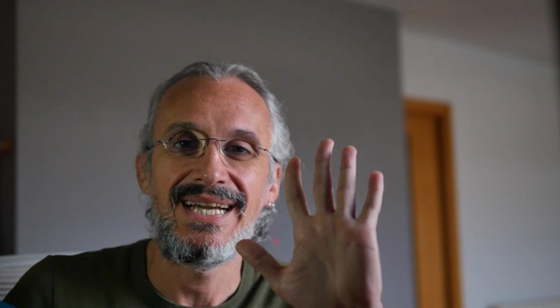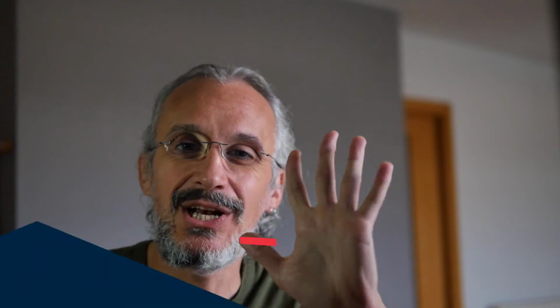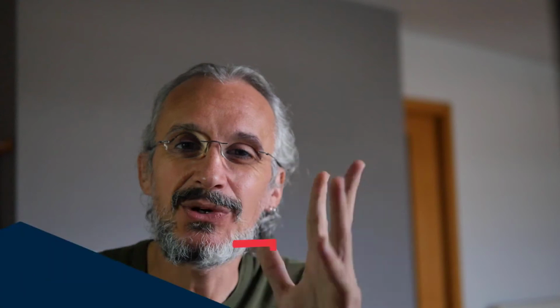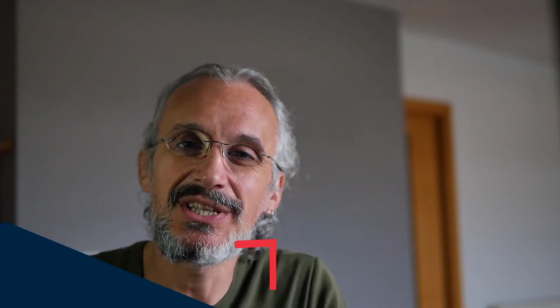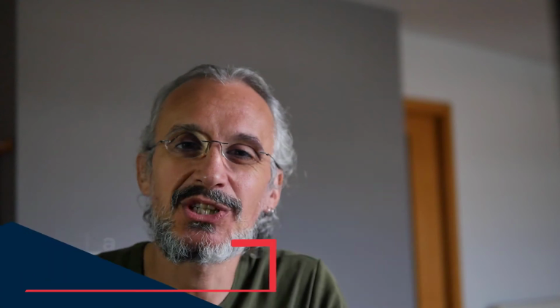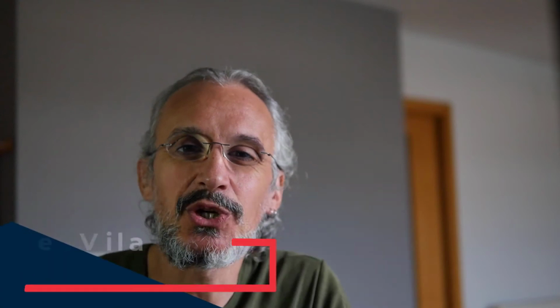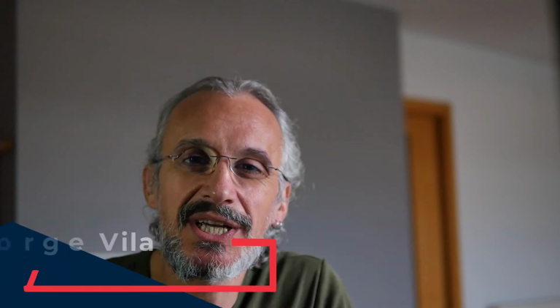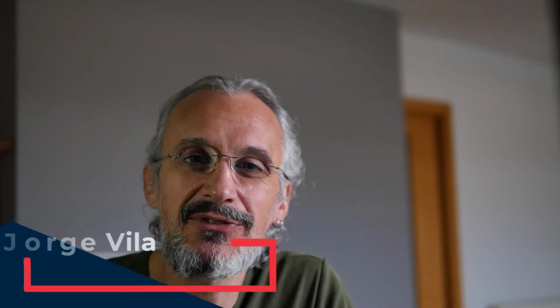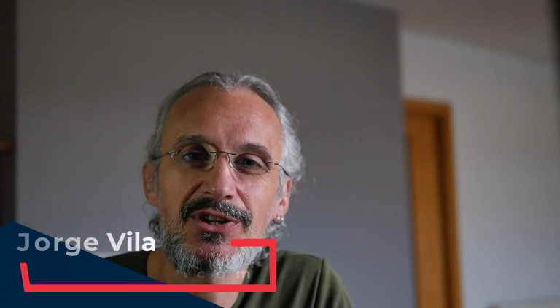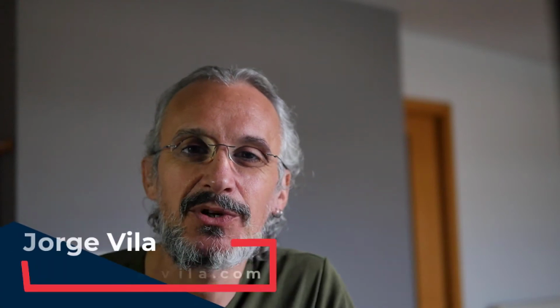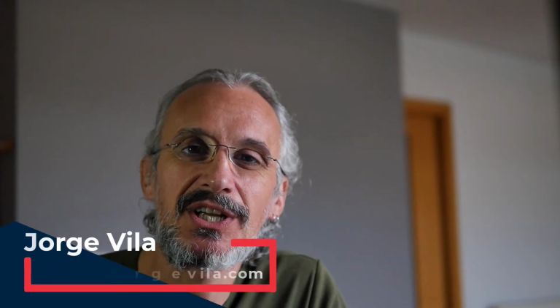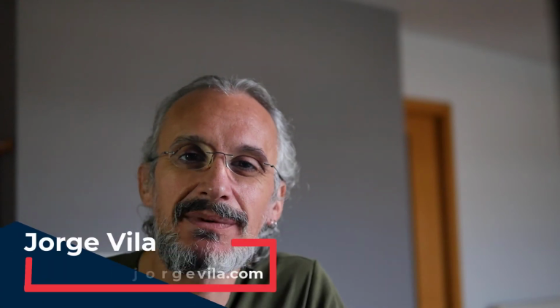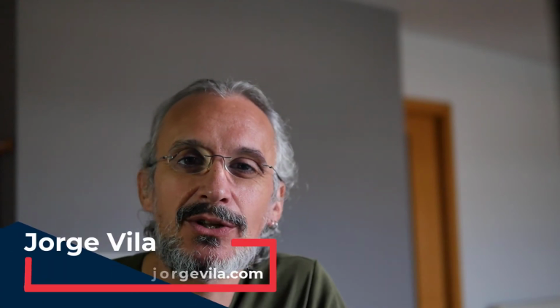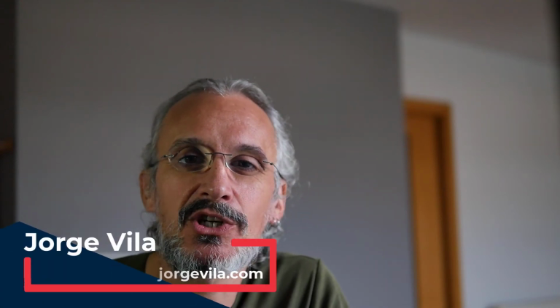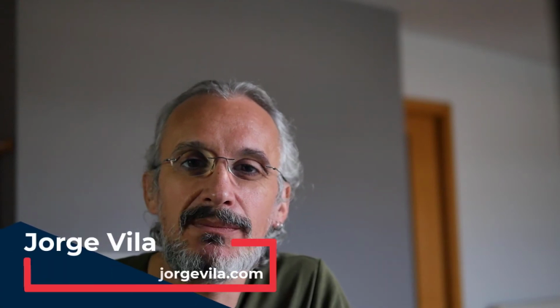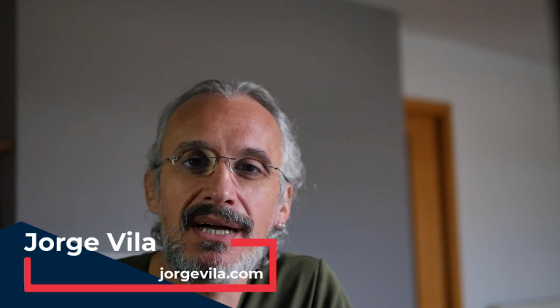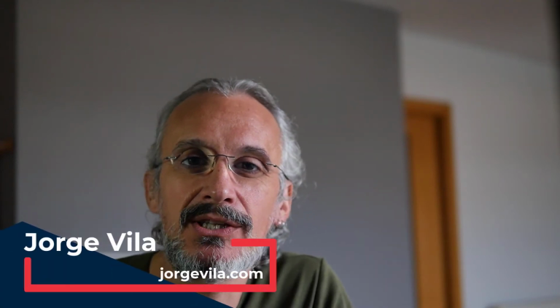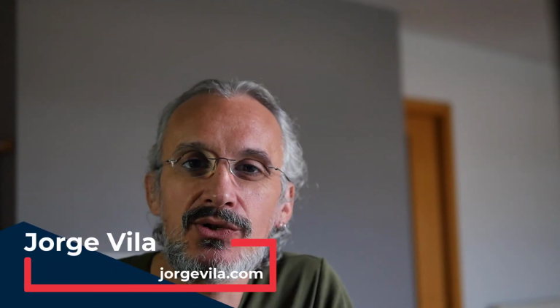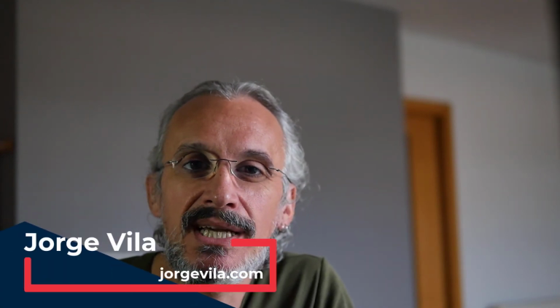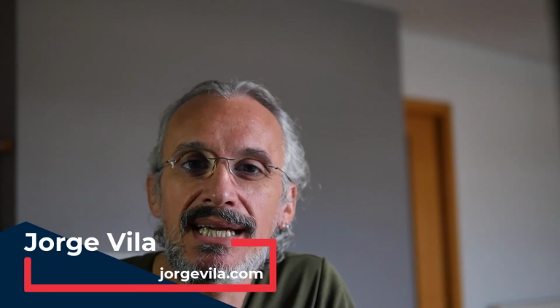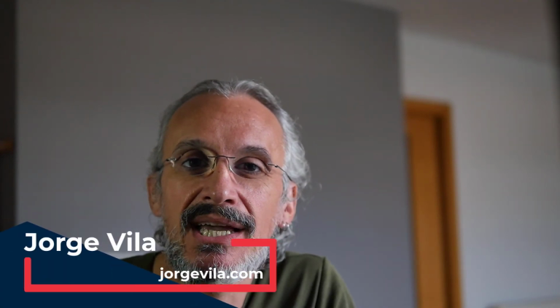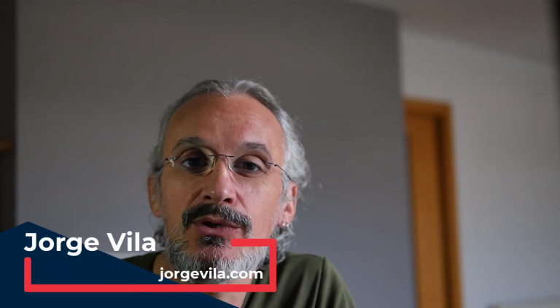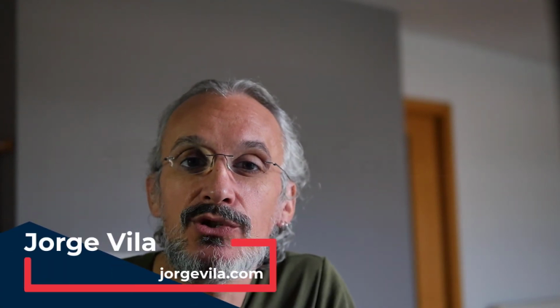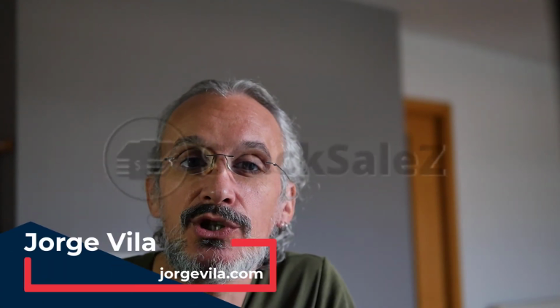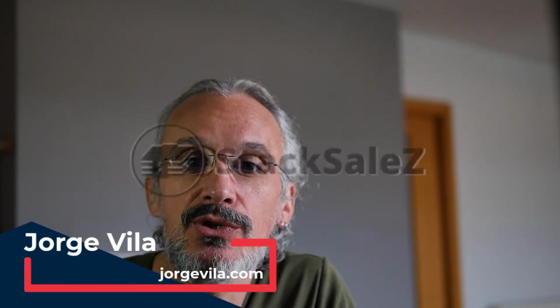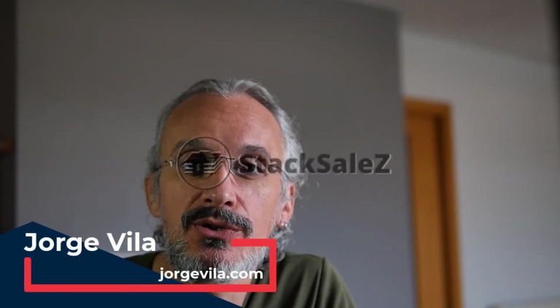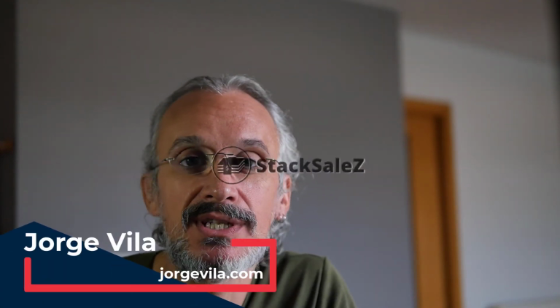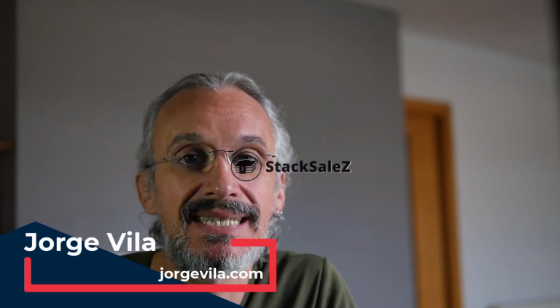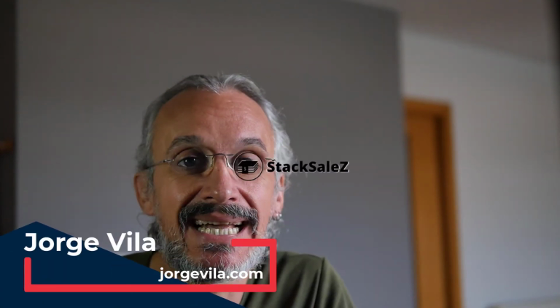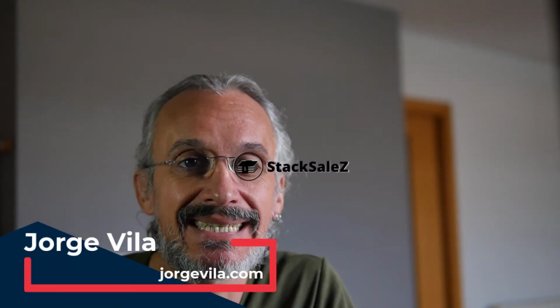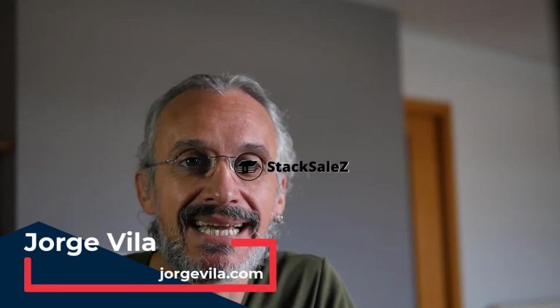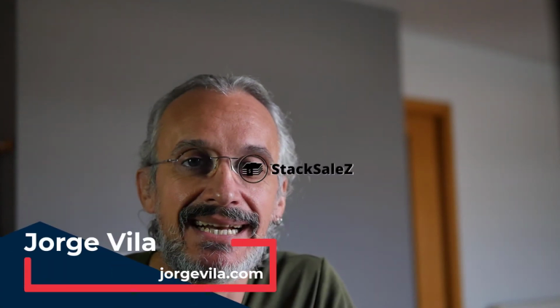Hello, this is Jorge from jorgevila.com and today I want to show you Stack Sales.